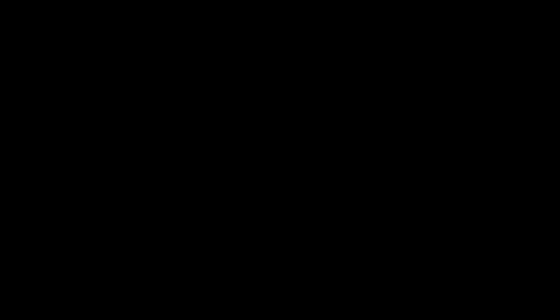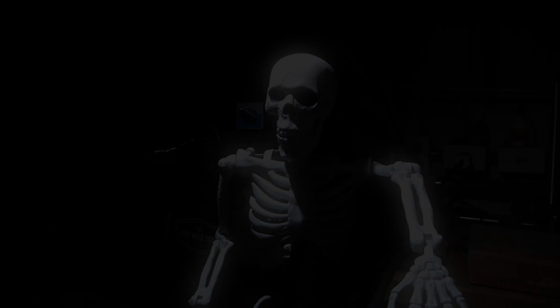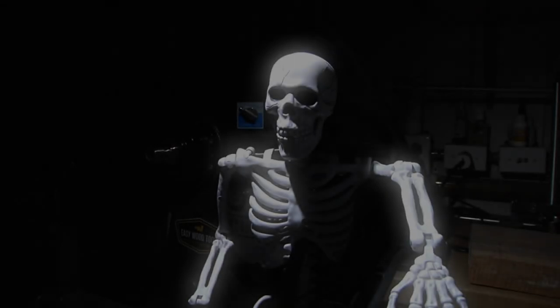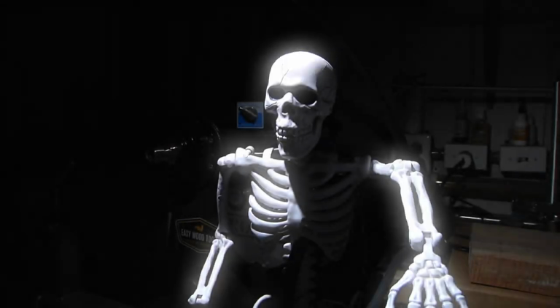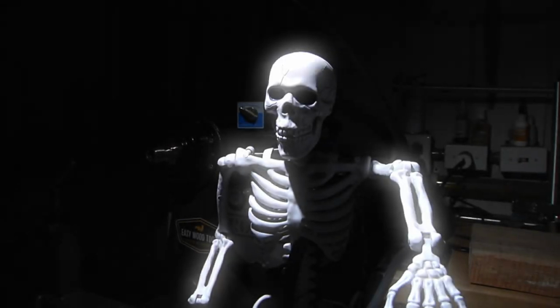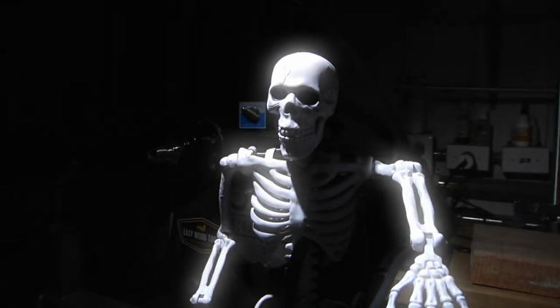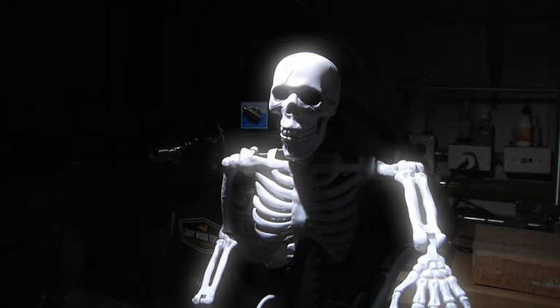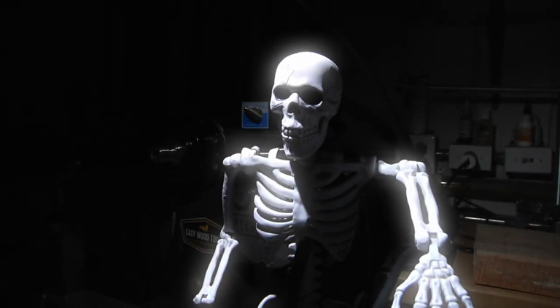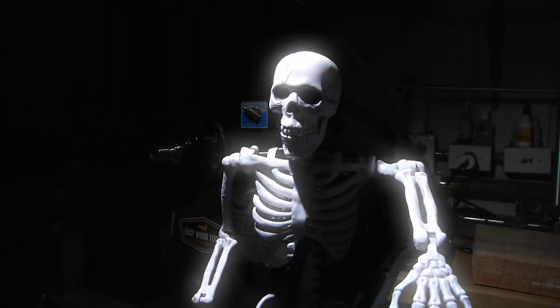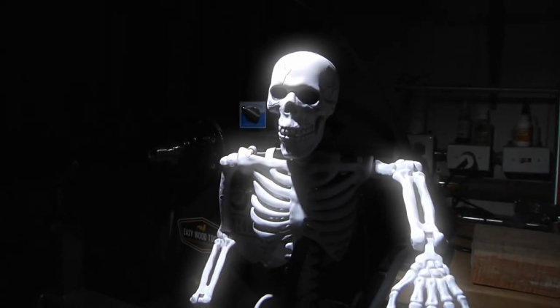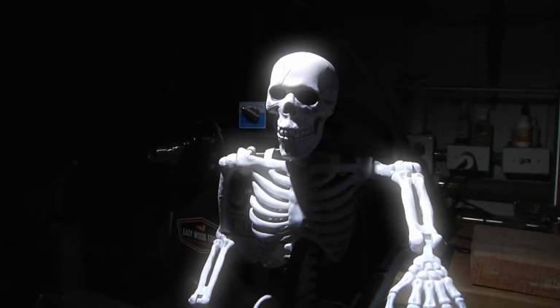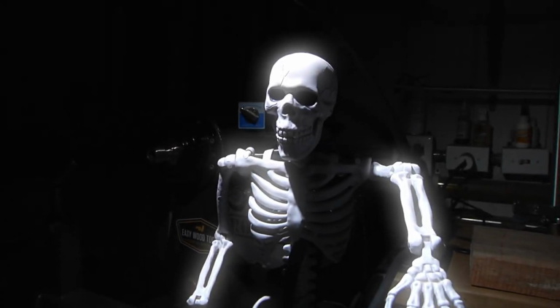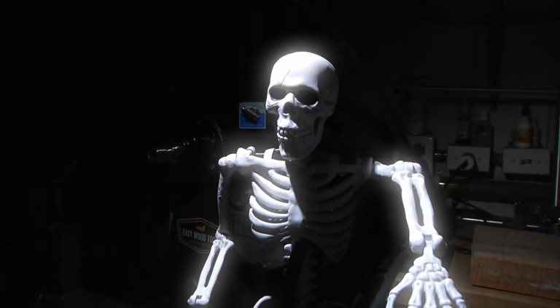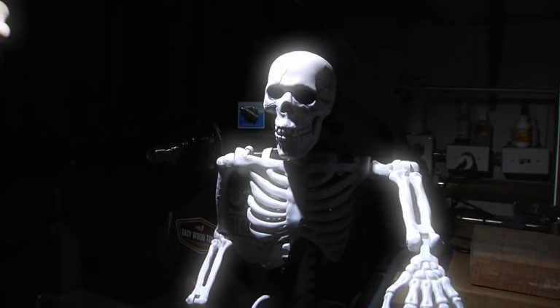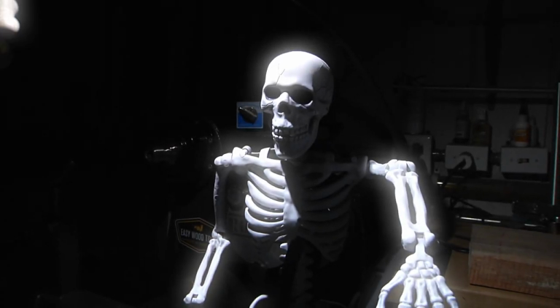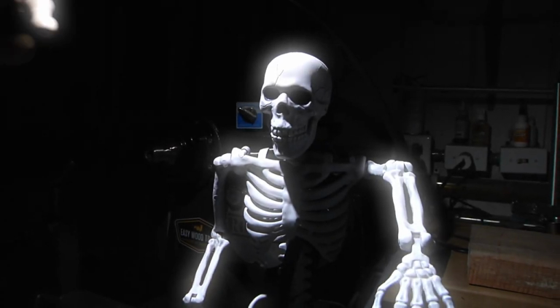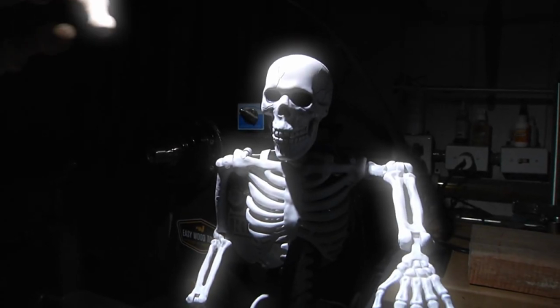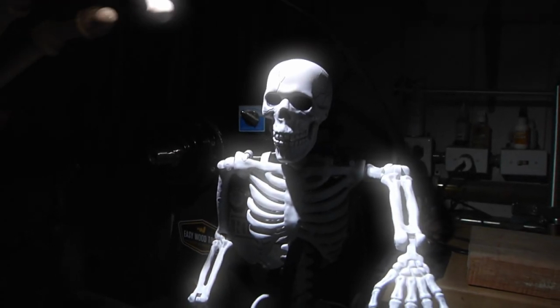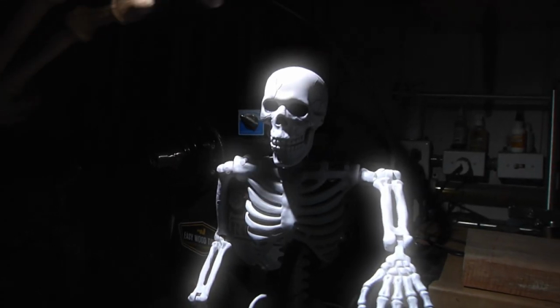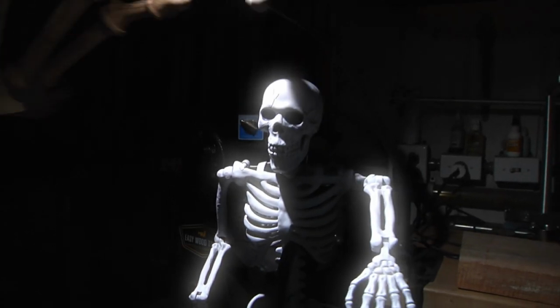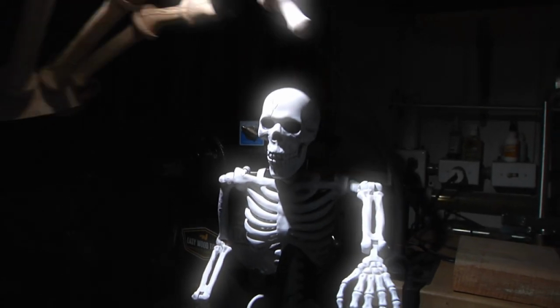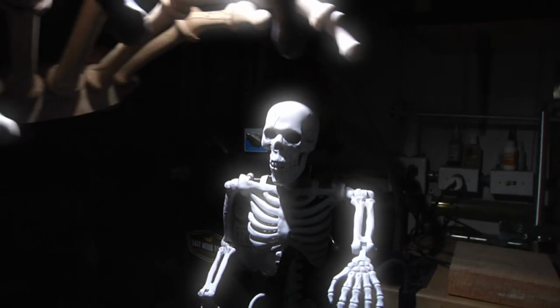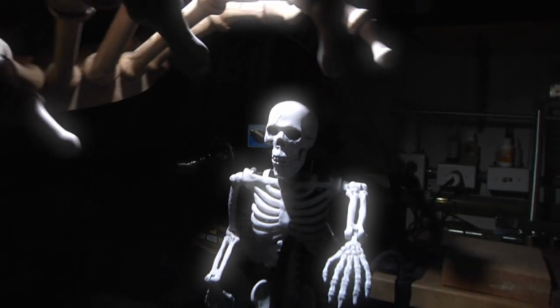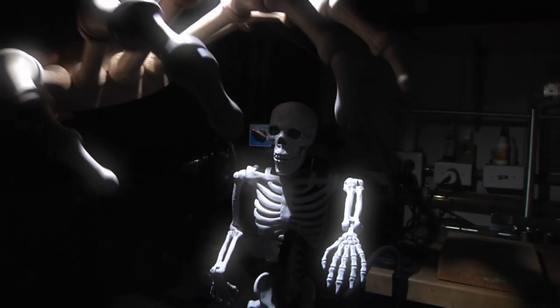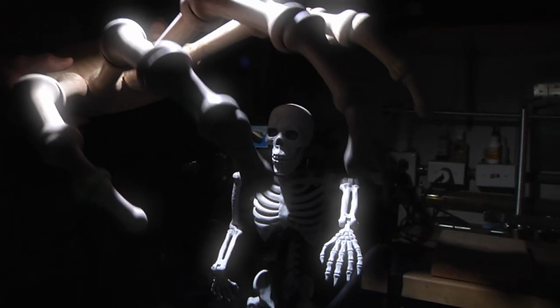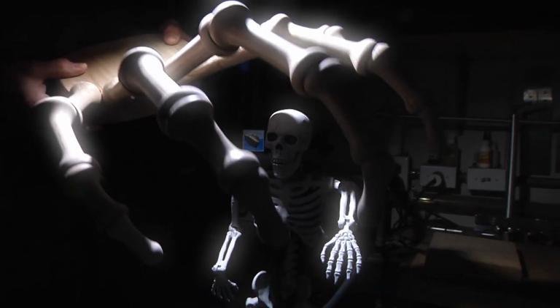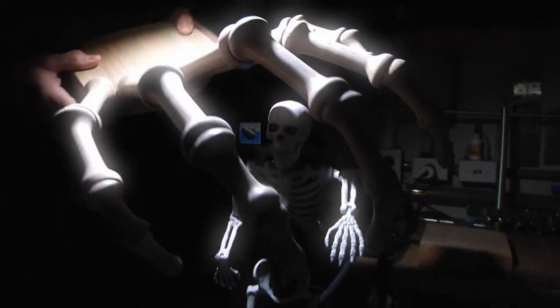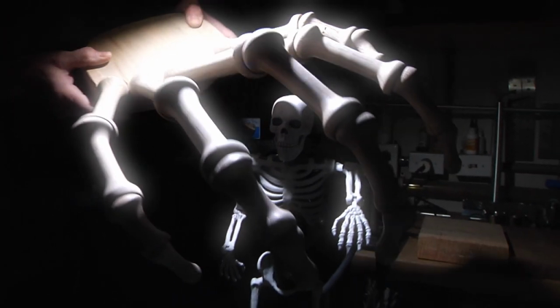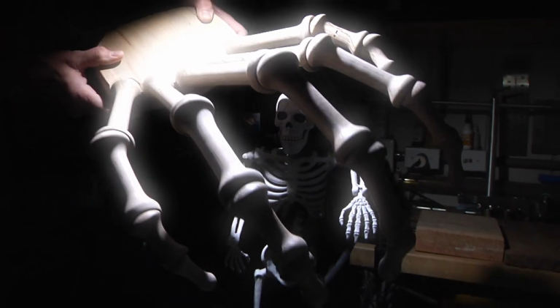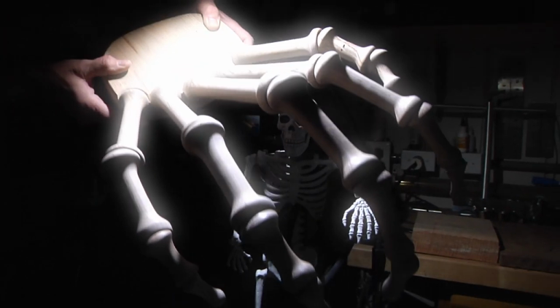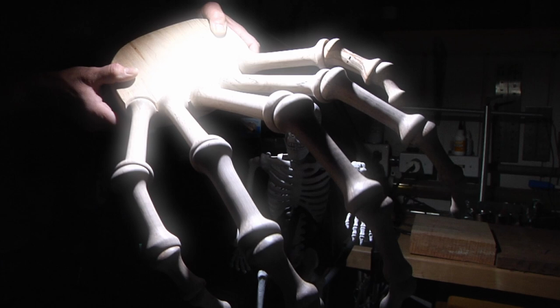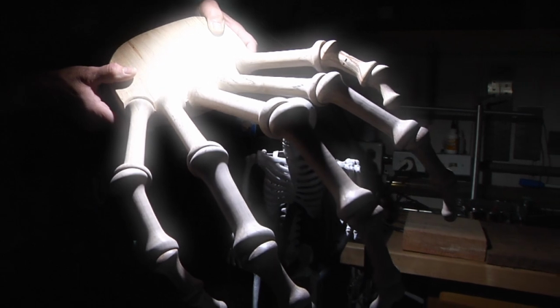Make no bones about it. Today's project is a monster of a project.